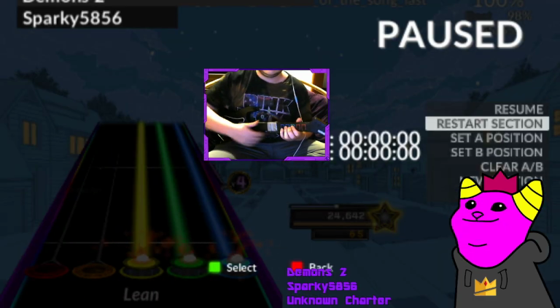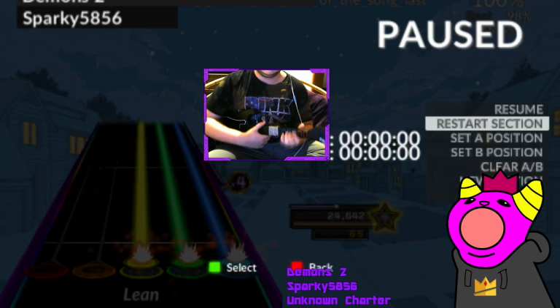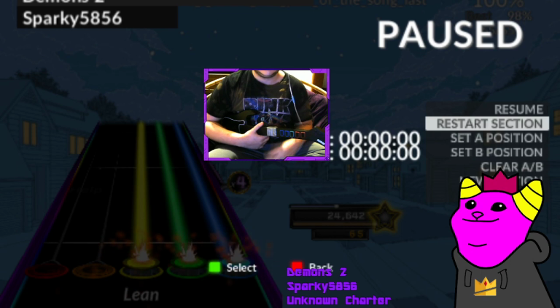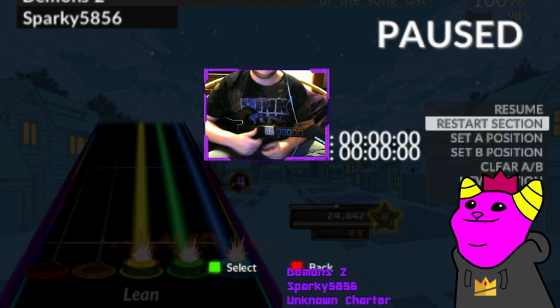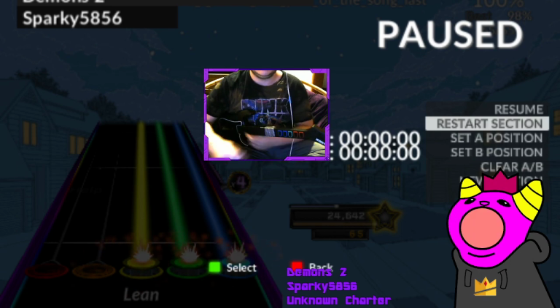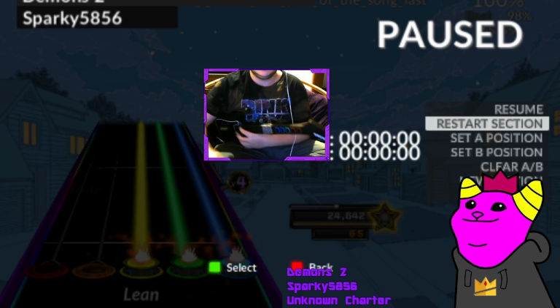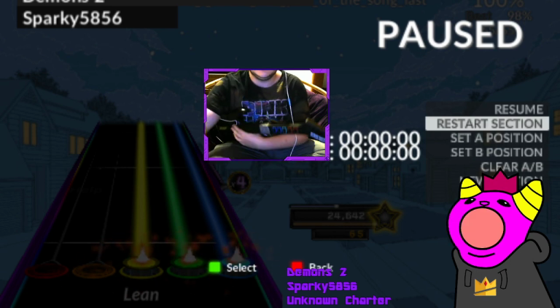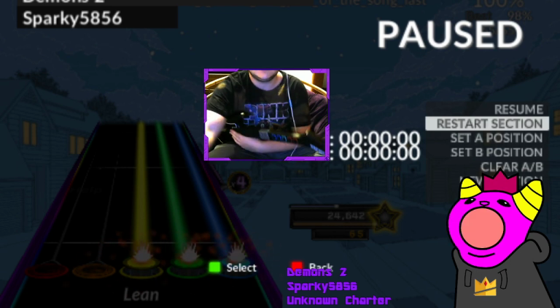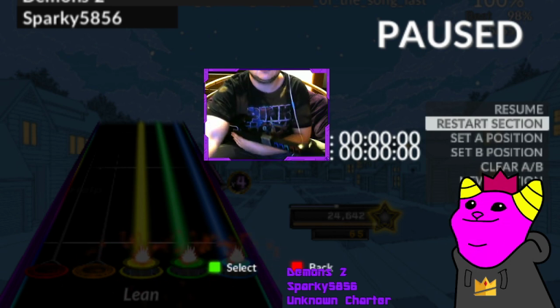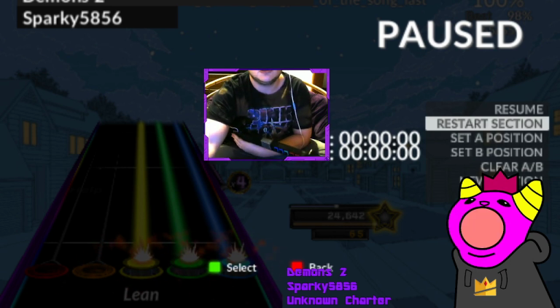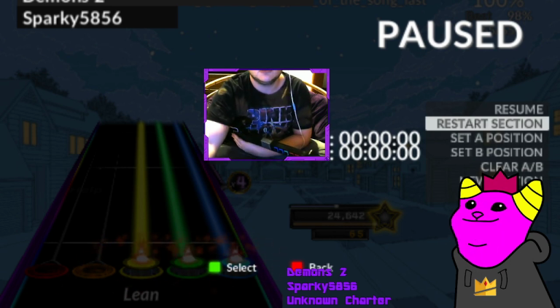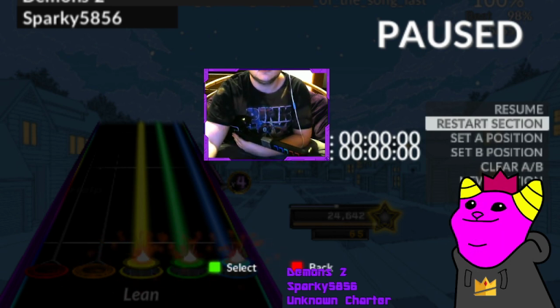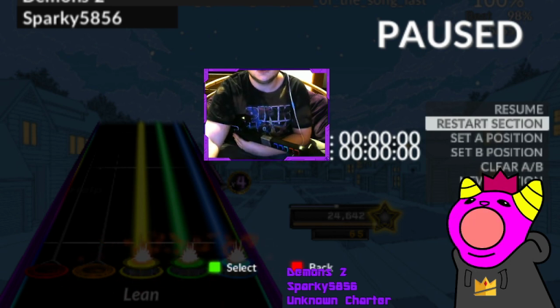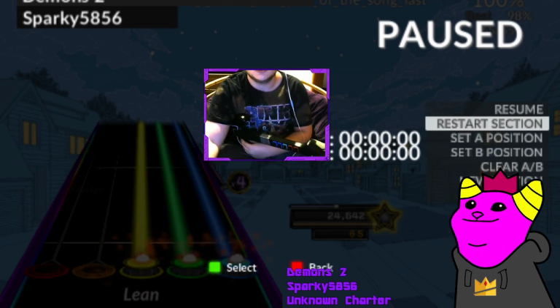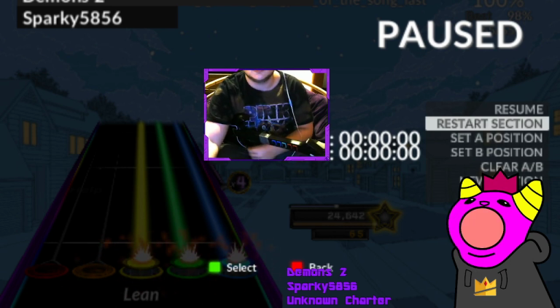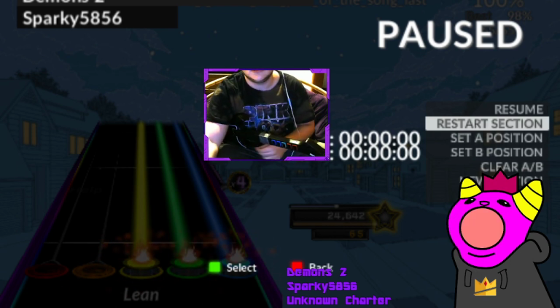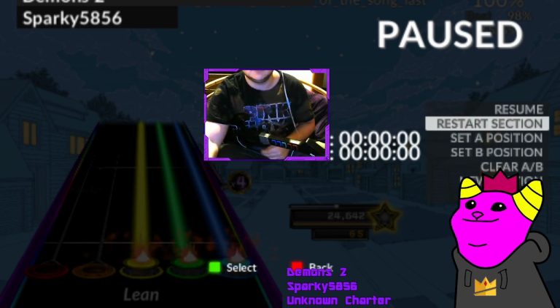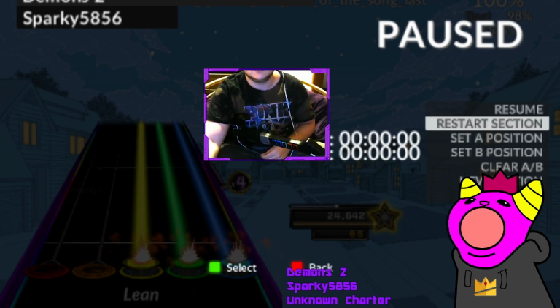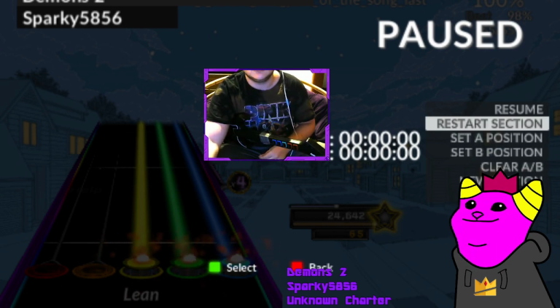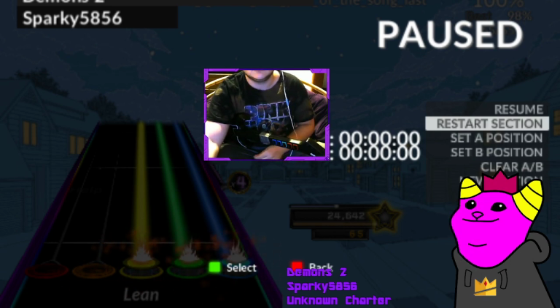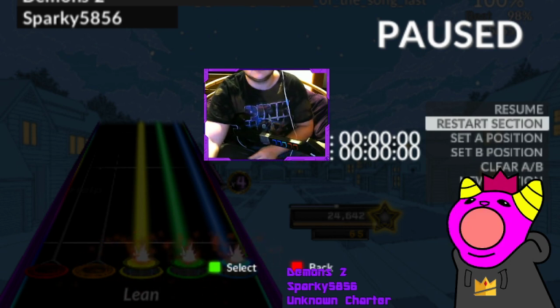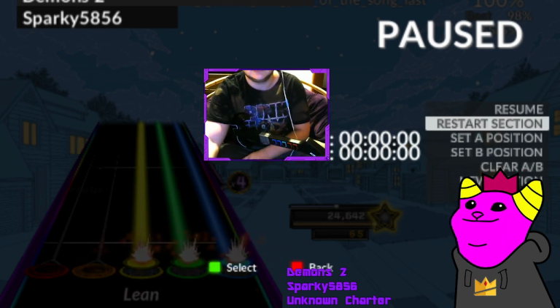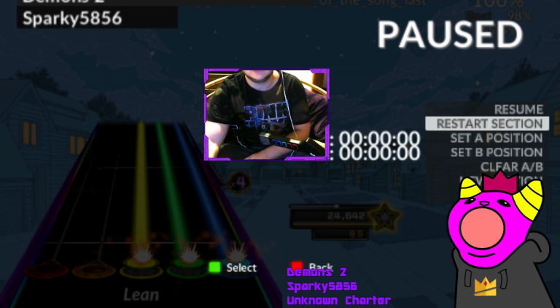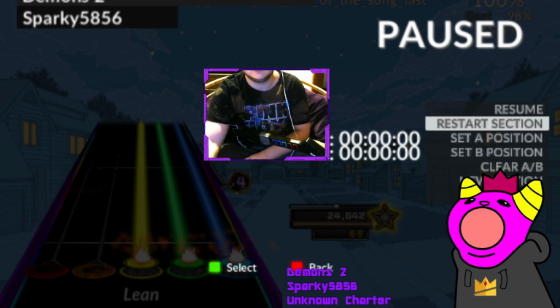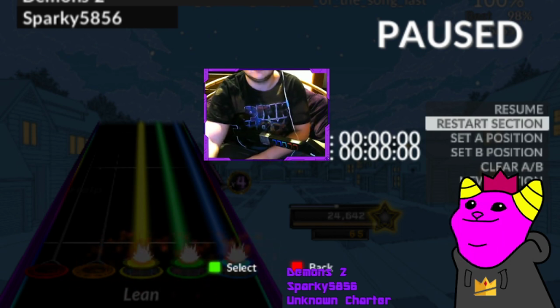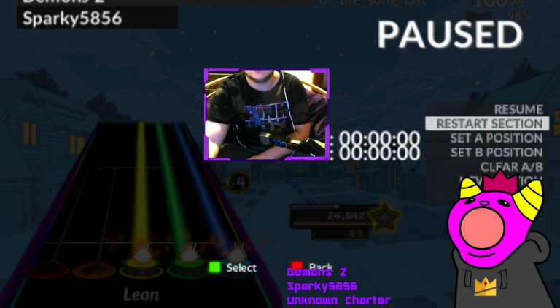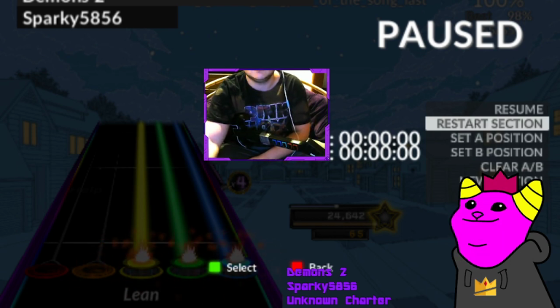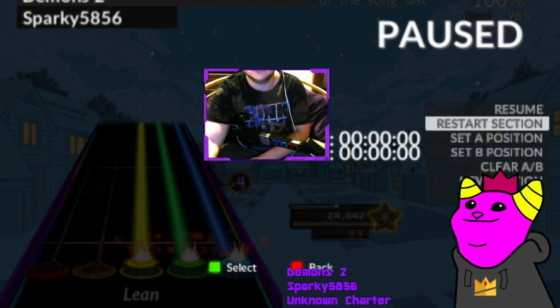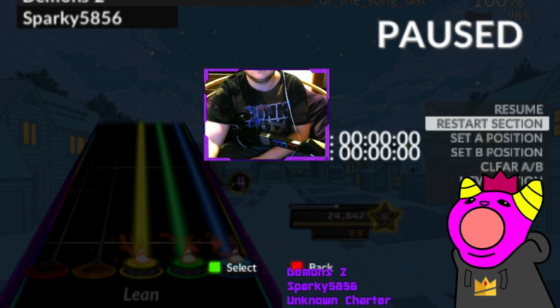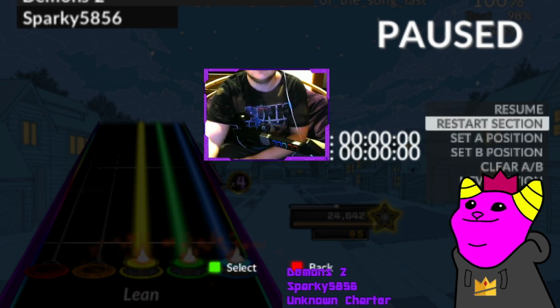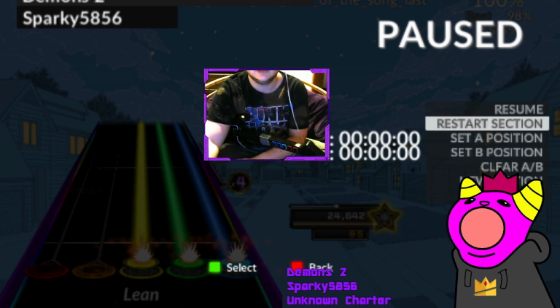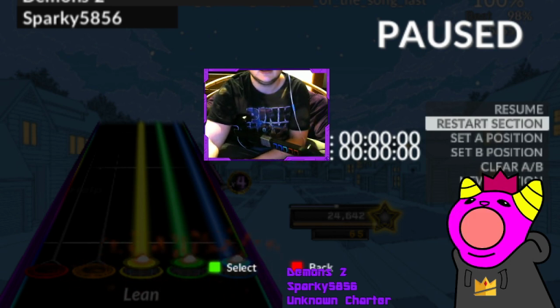I've played the section more times than I care to admit. I need help.